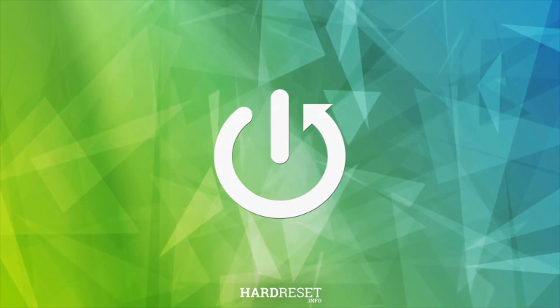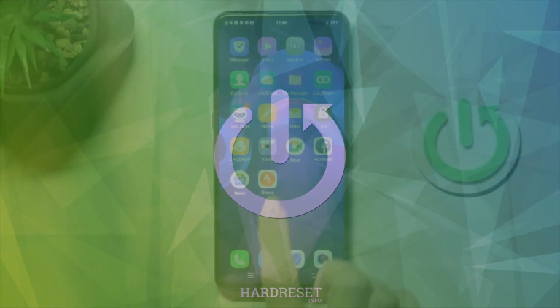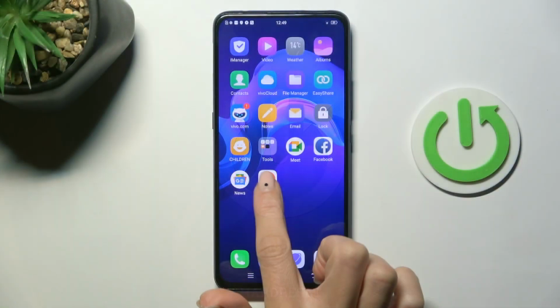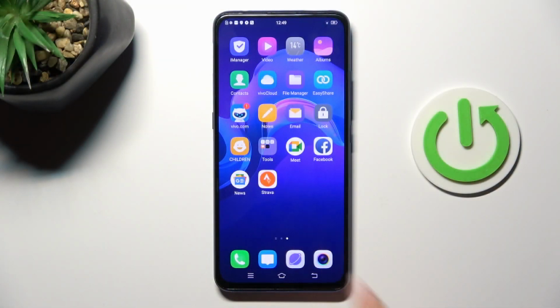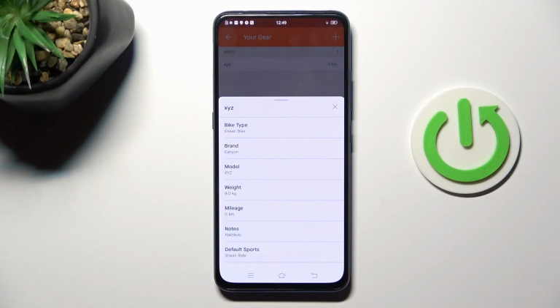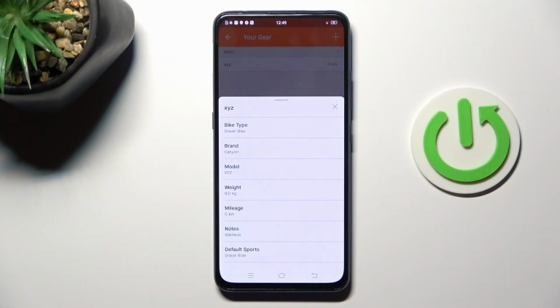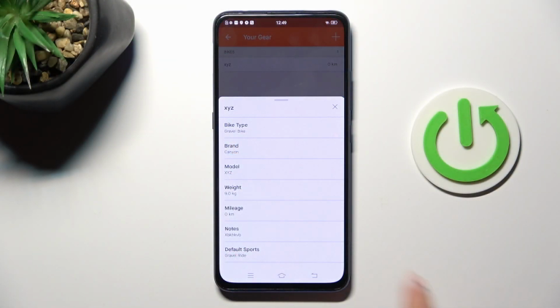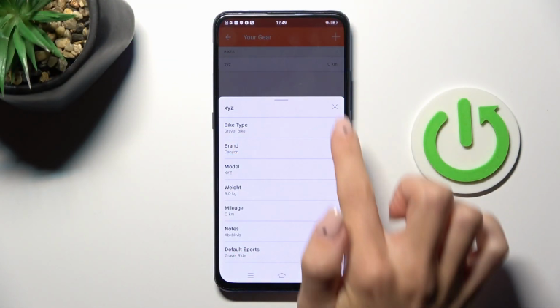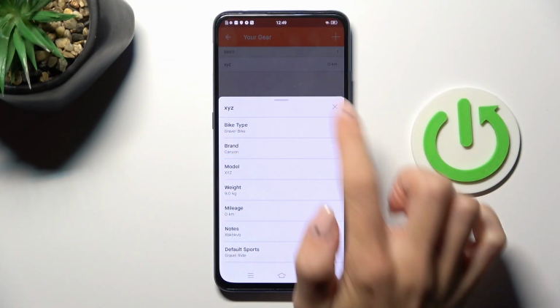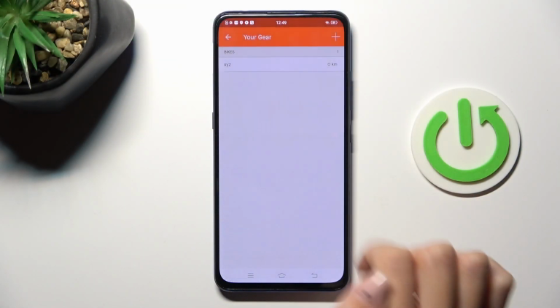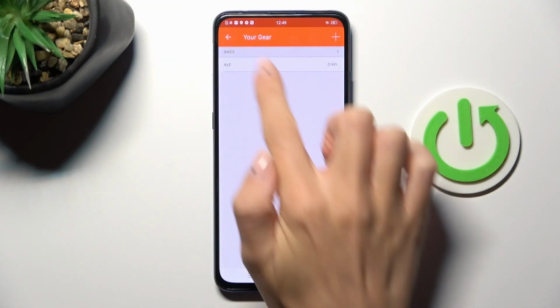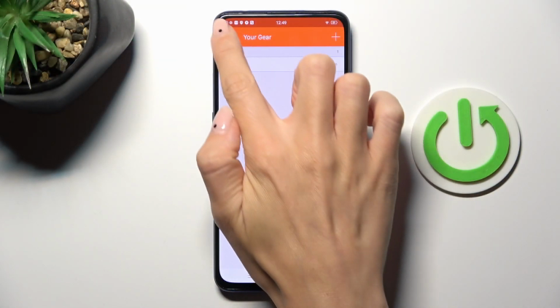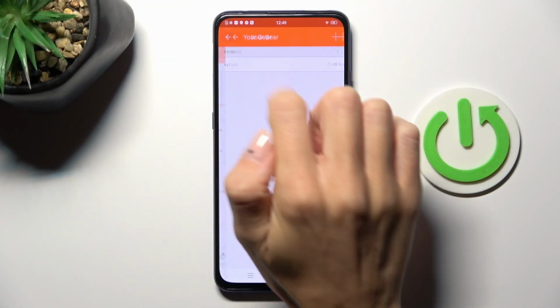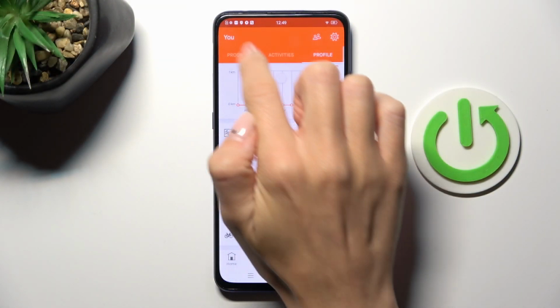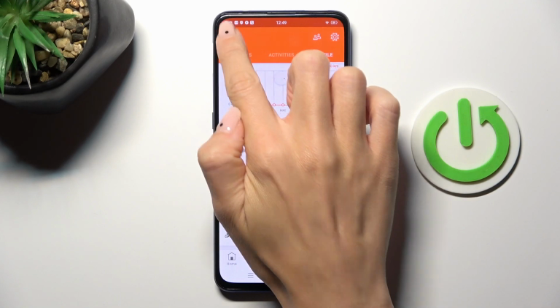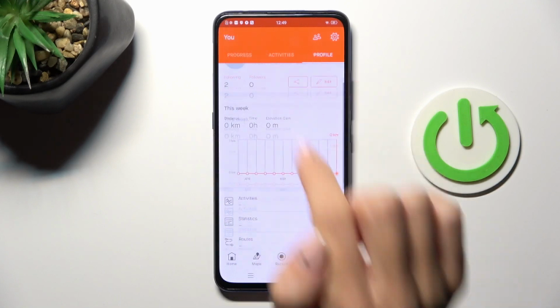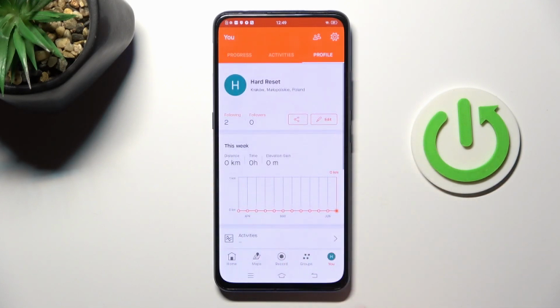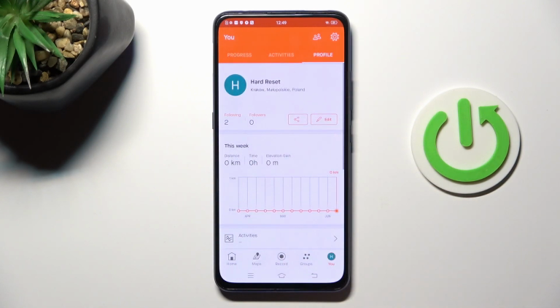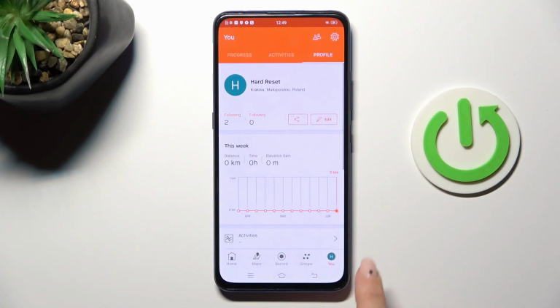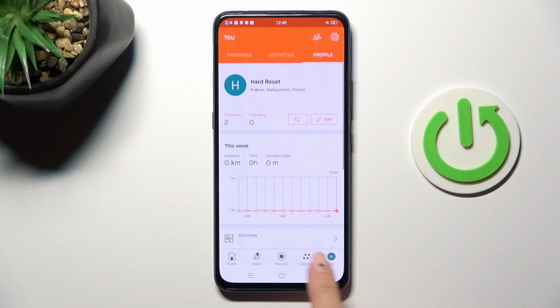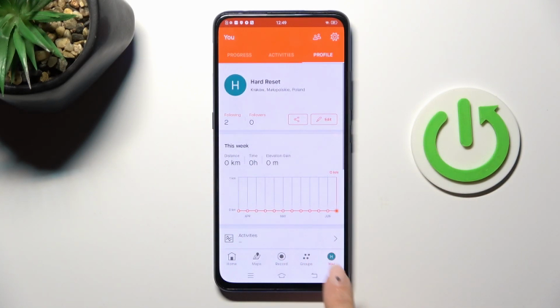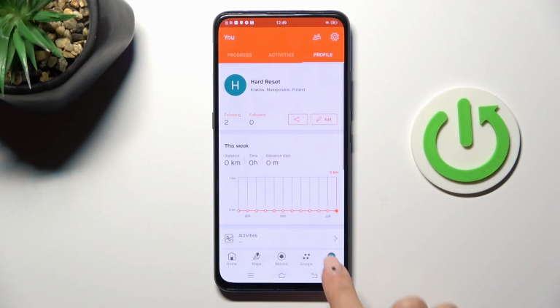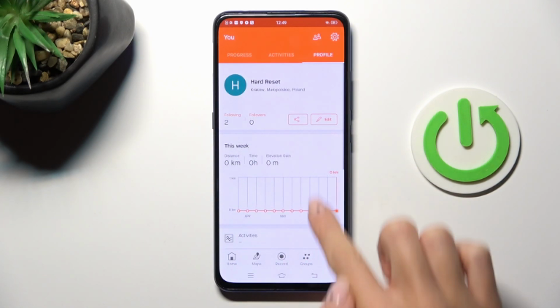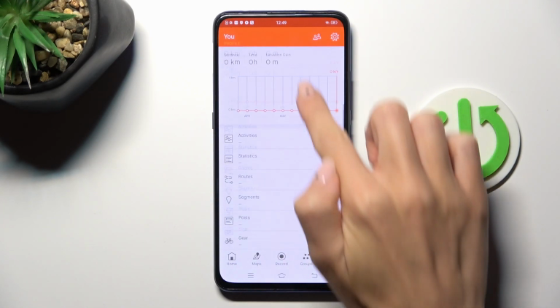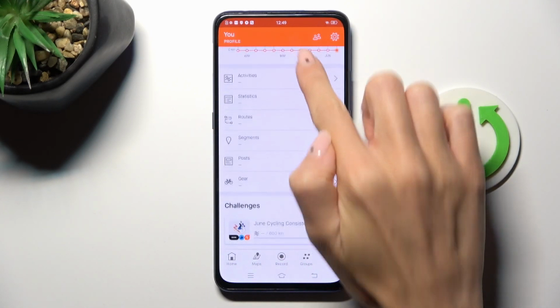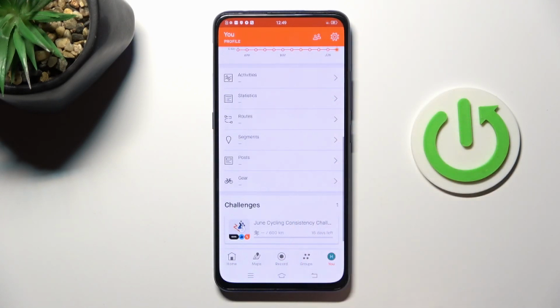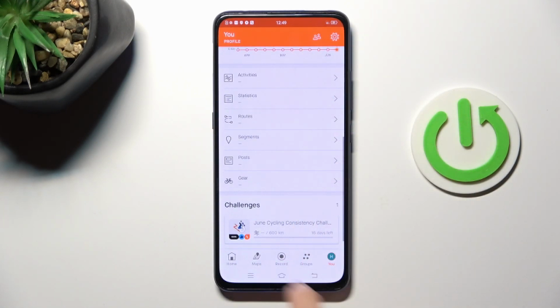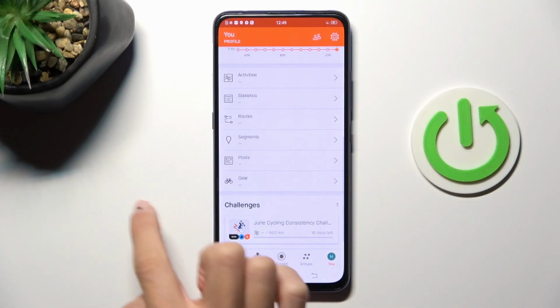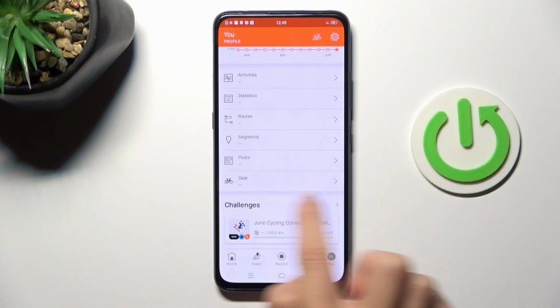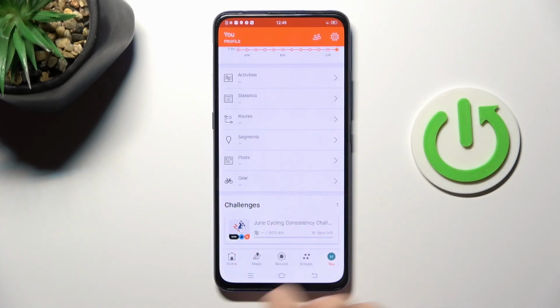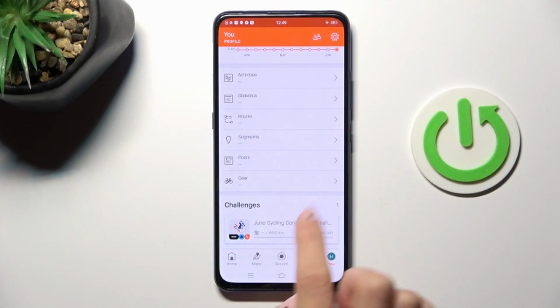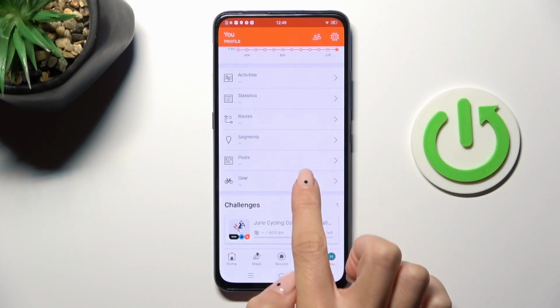First open the Strava app, then go to your account, scroll a bit lower and tap on gear.